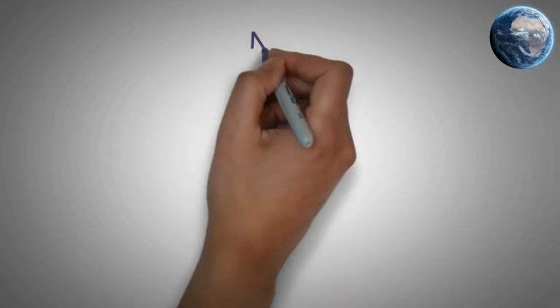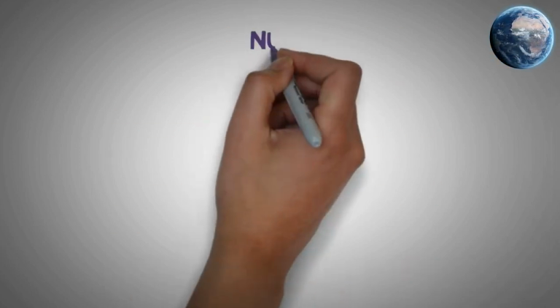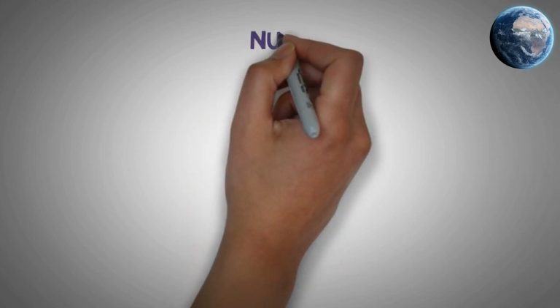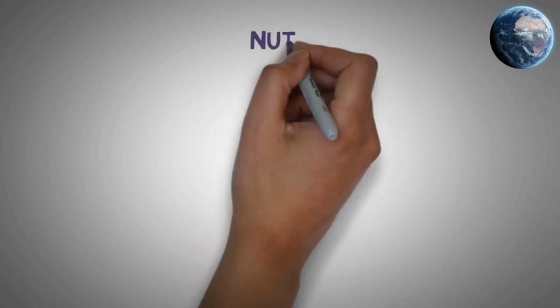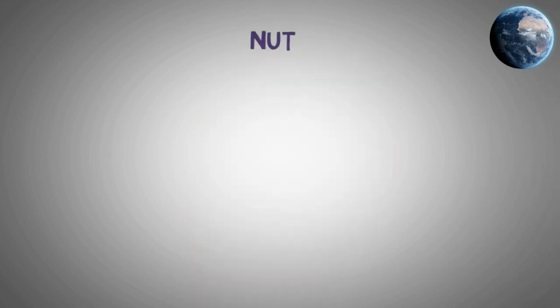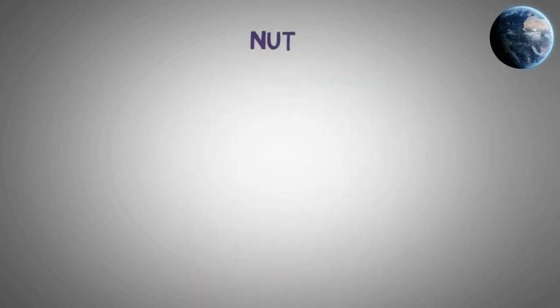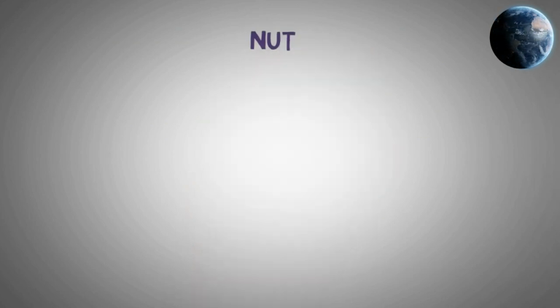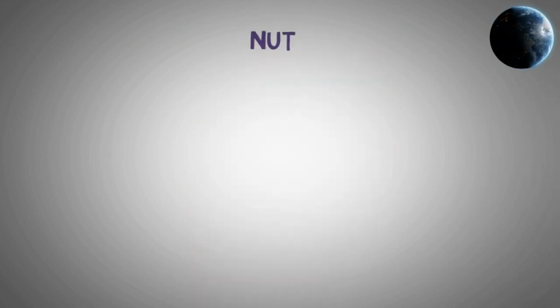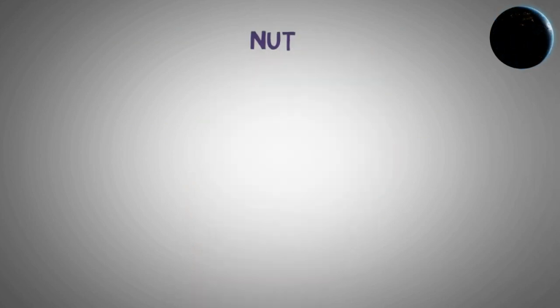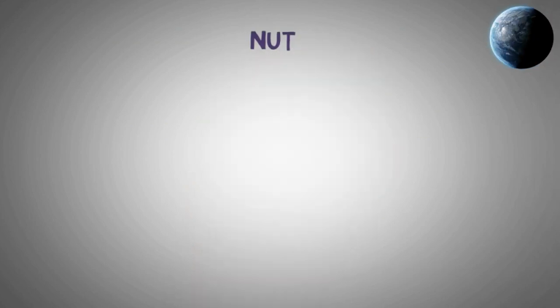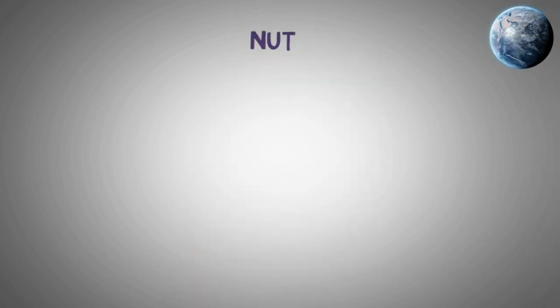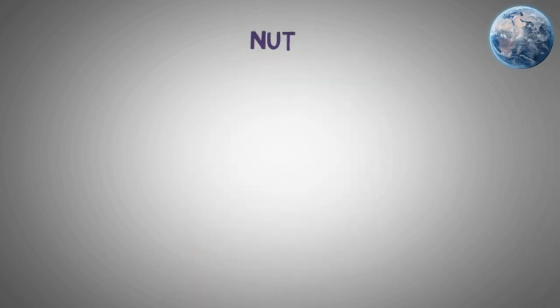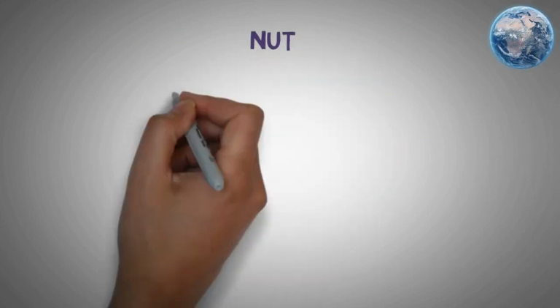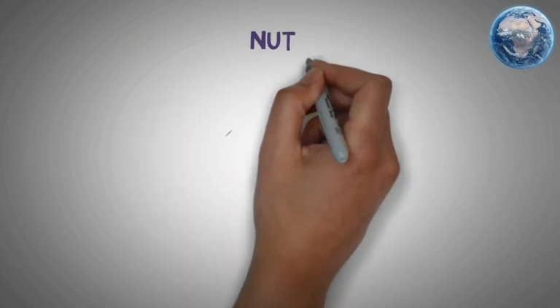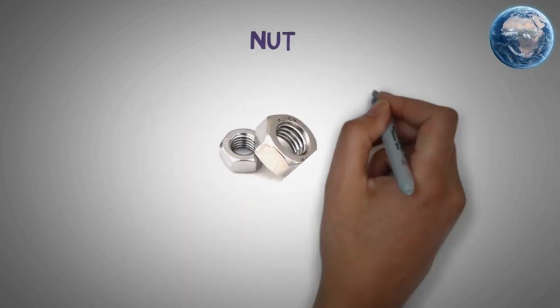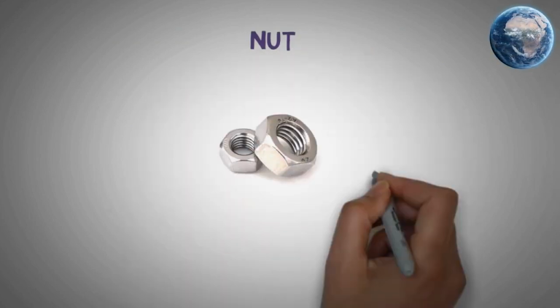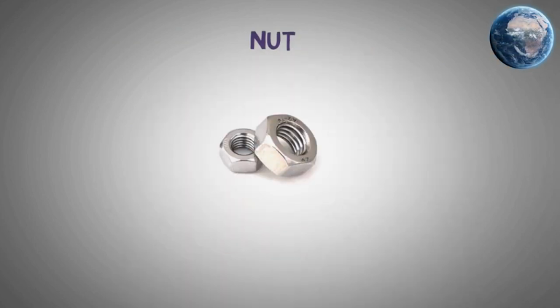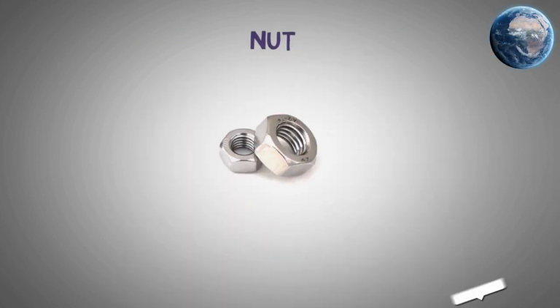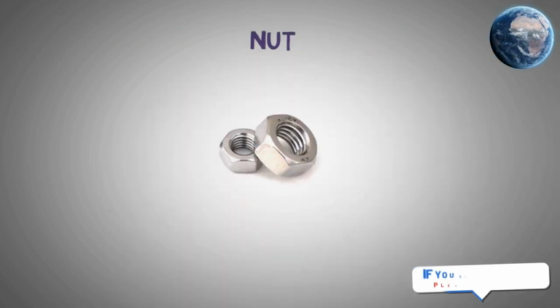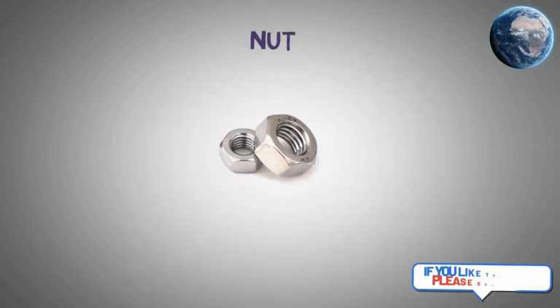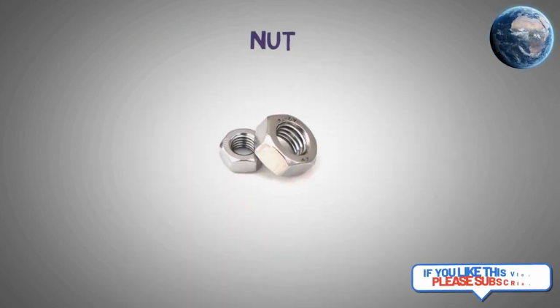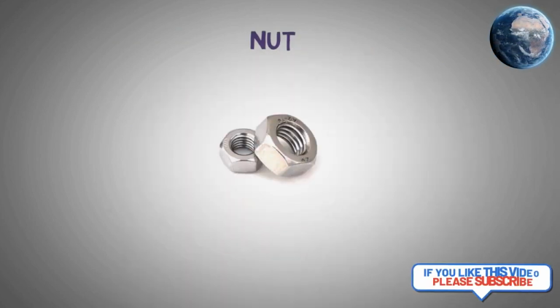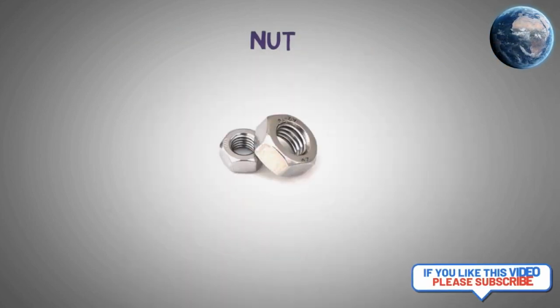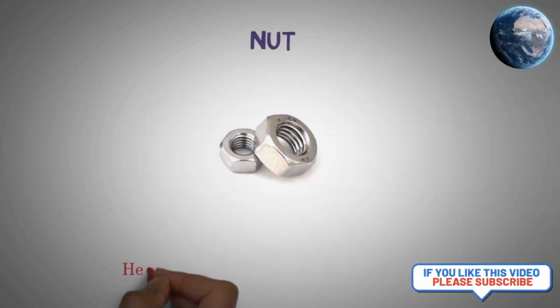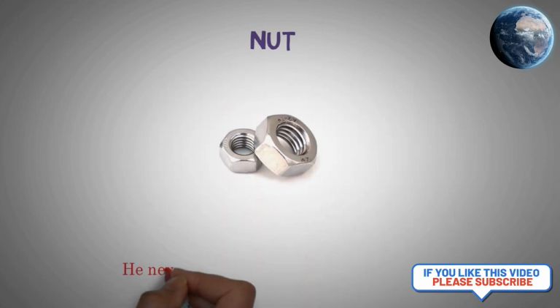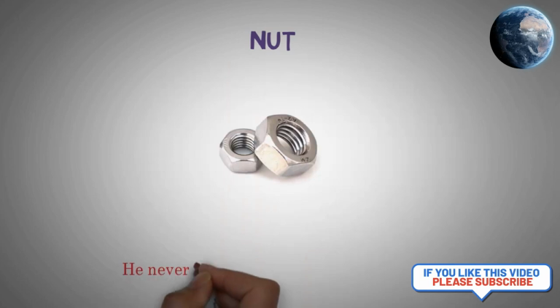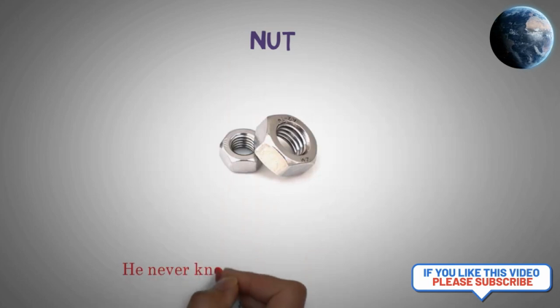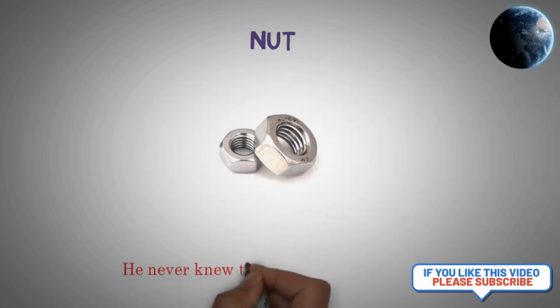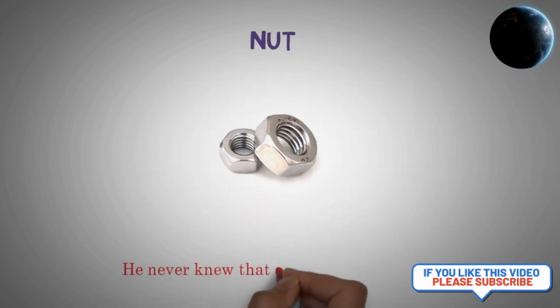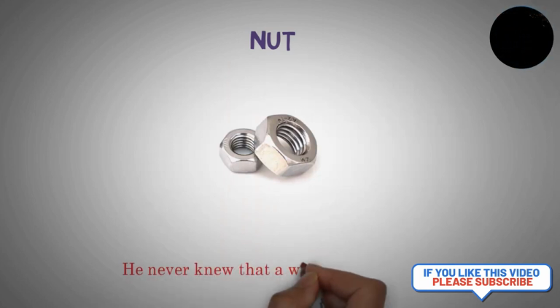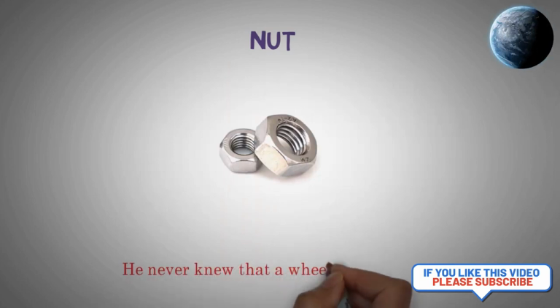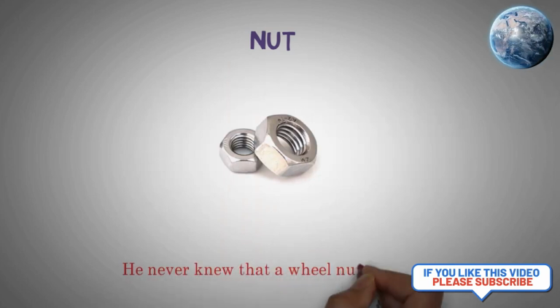Nut. He never knew that a wheel nut was loose.